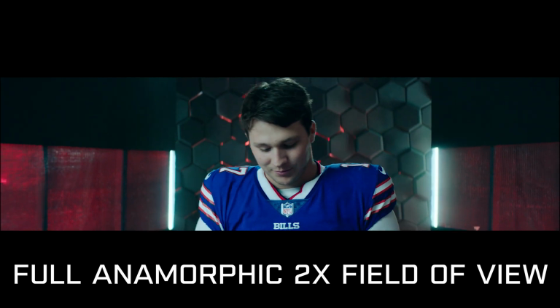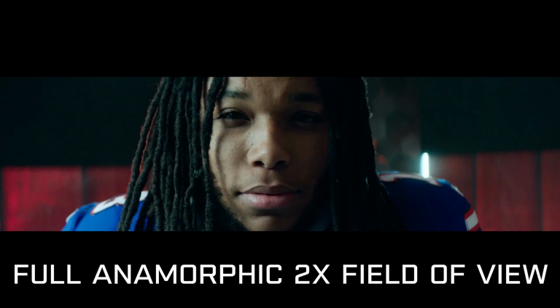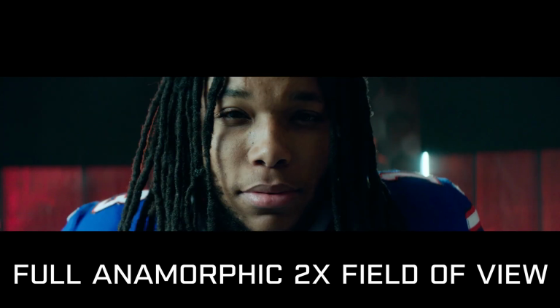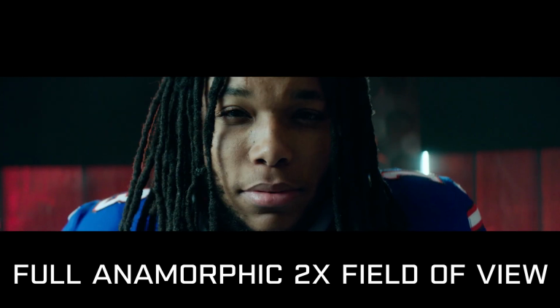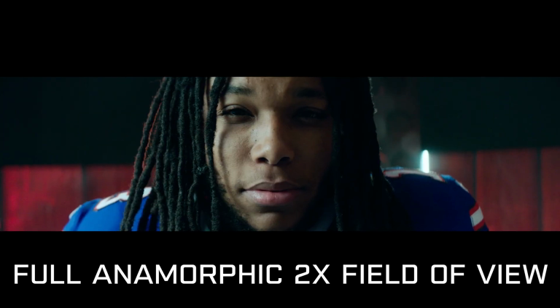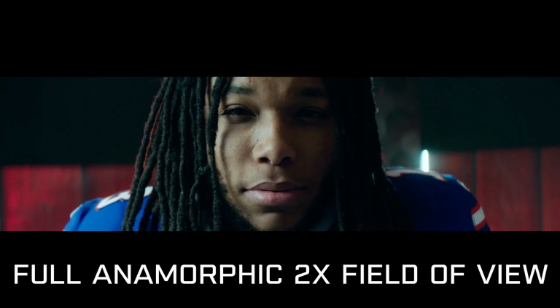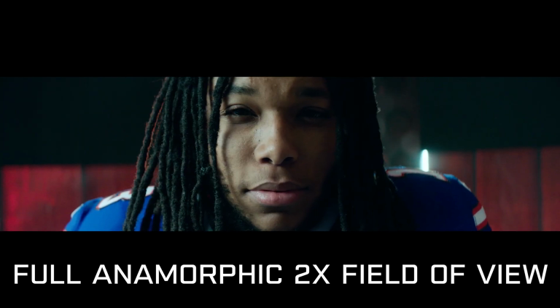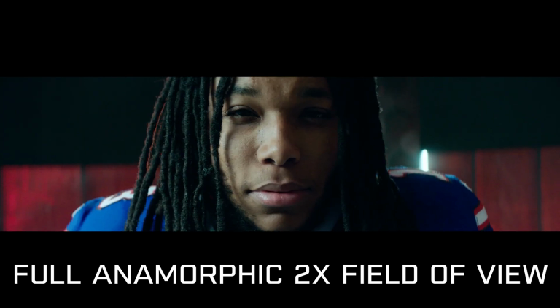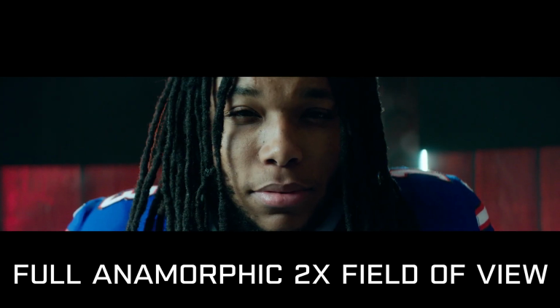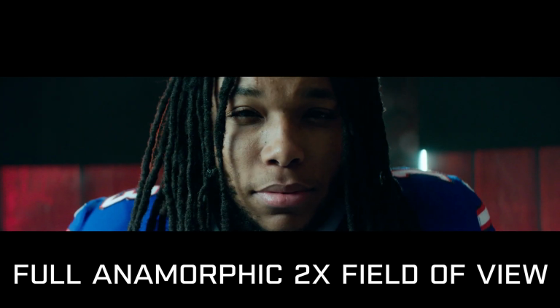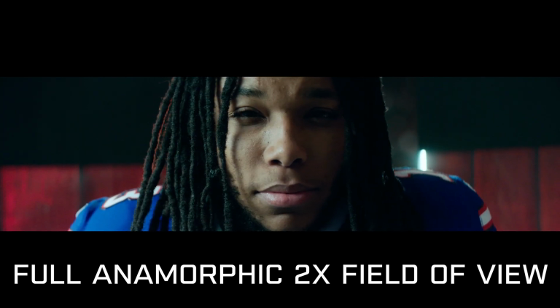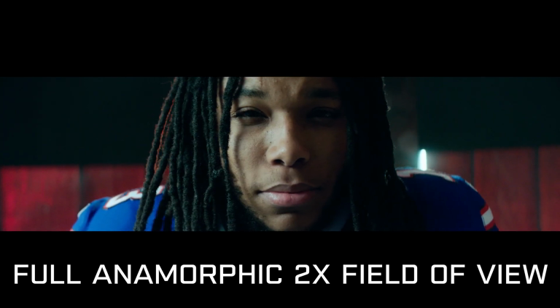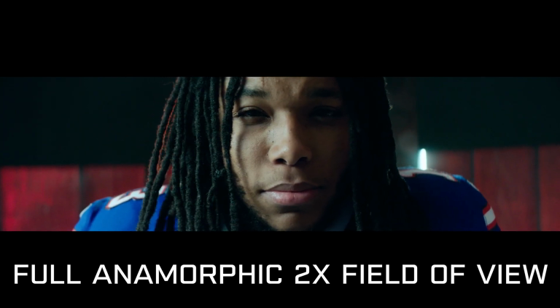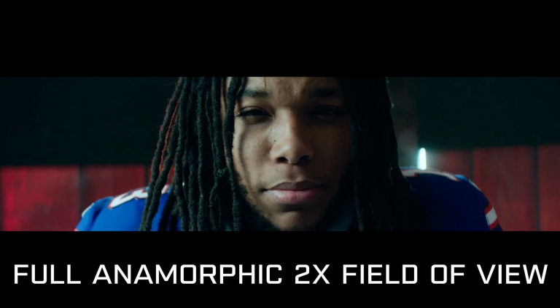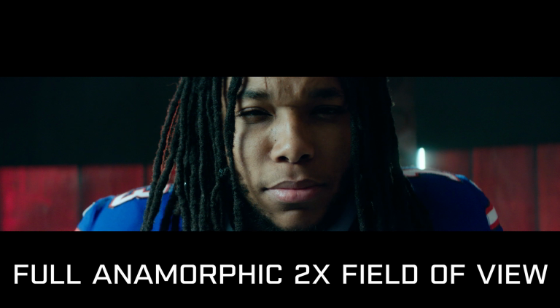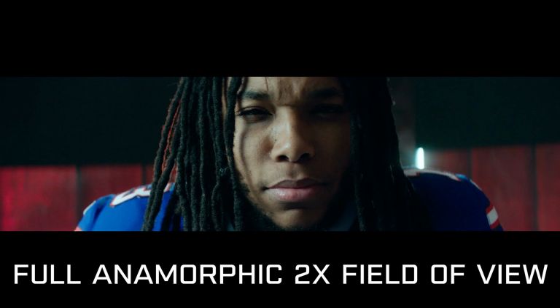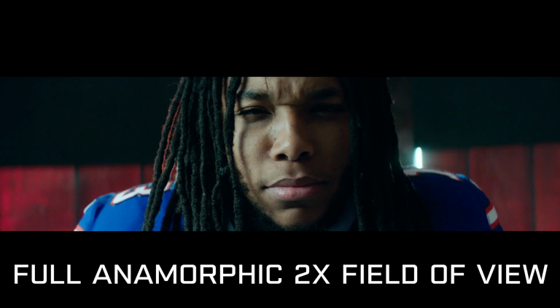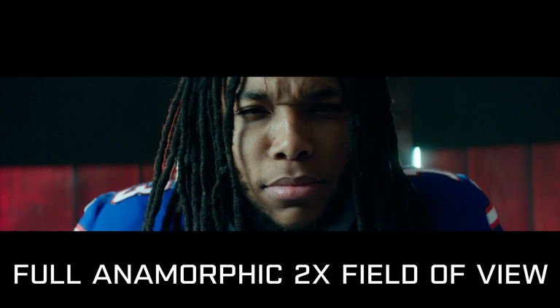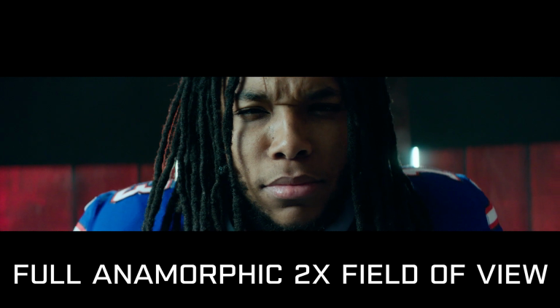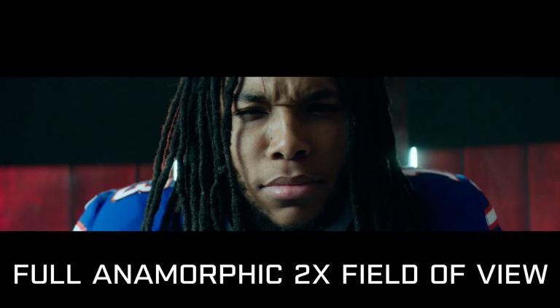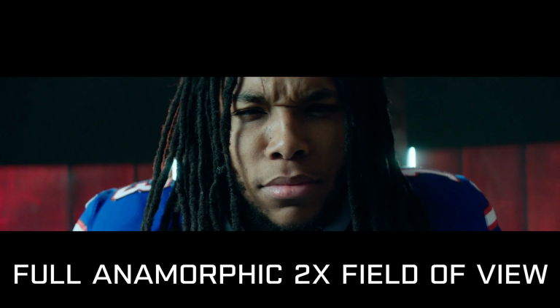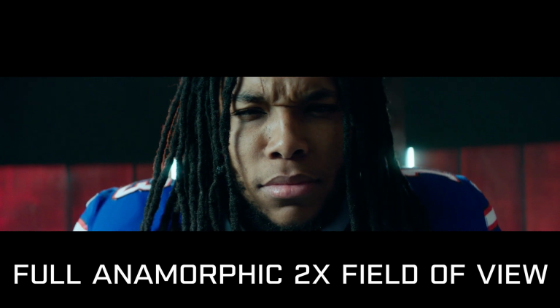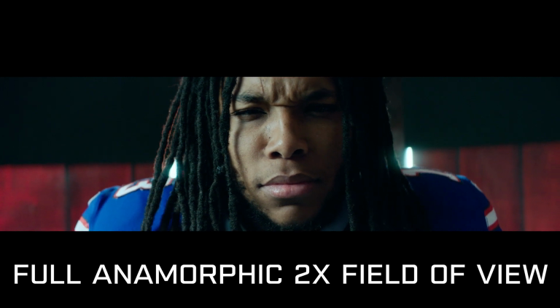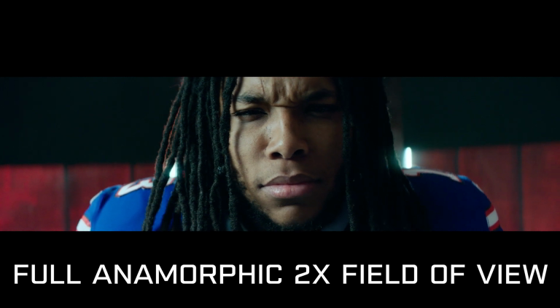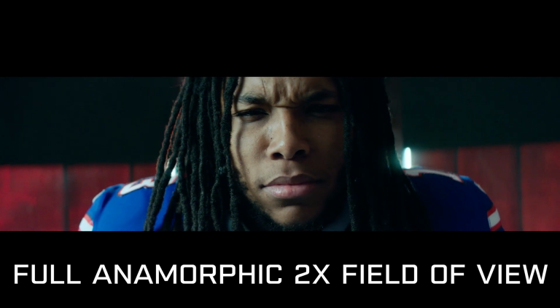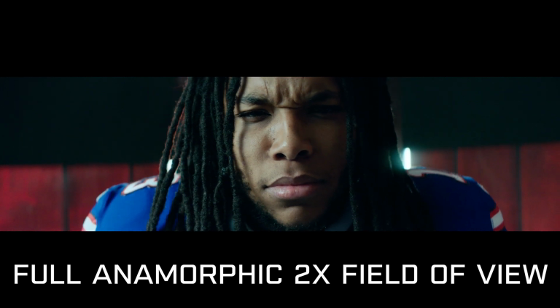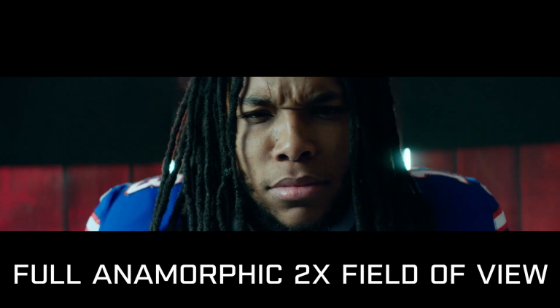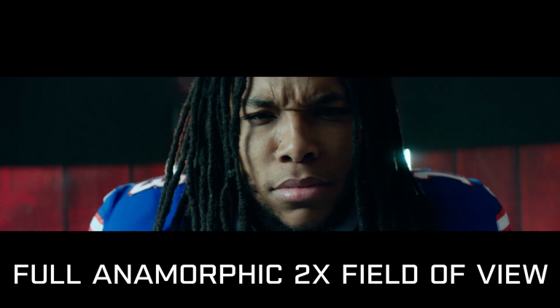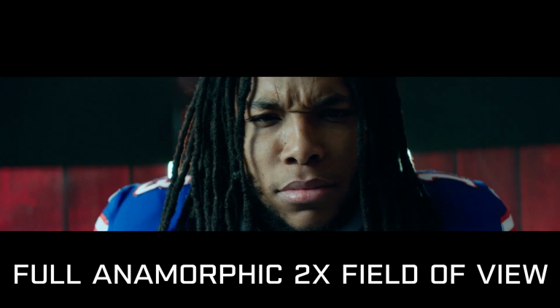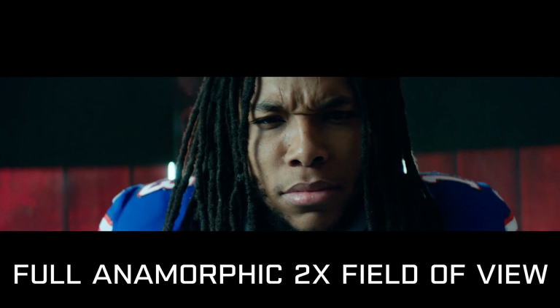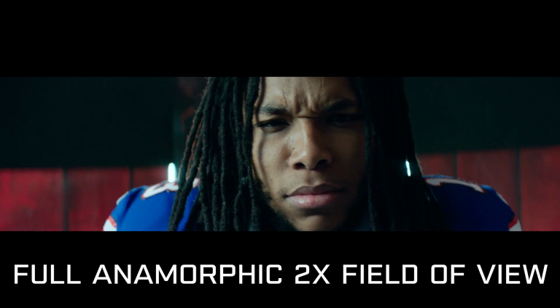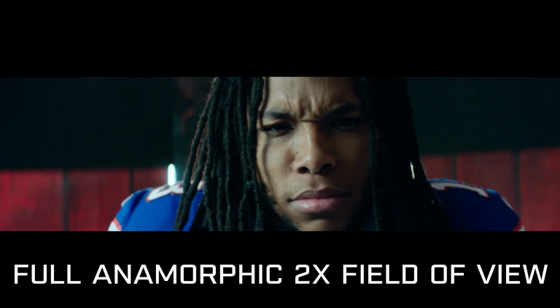Check out our more in-depth review on the Atlas anamorphic lenses — it's already on our channel, so pop over there and give it a look.